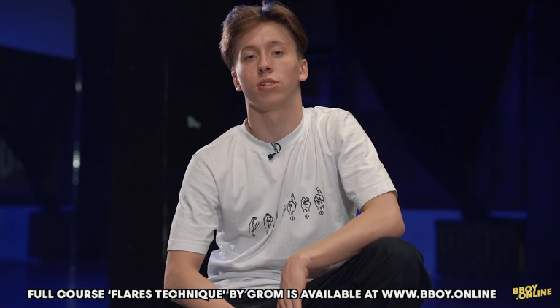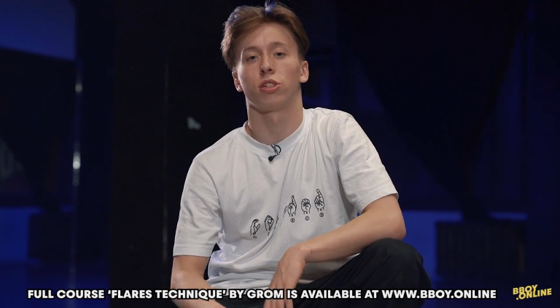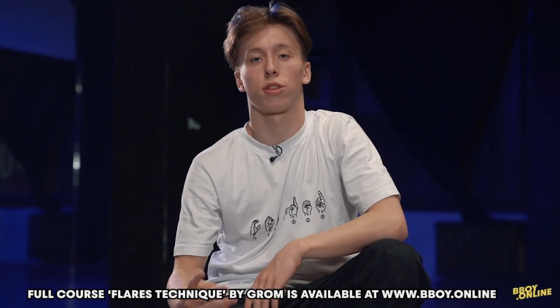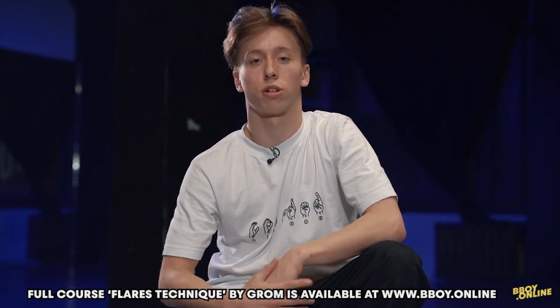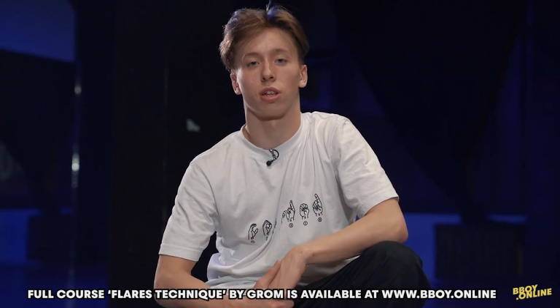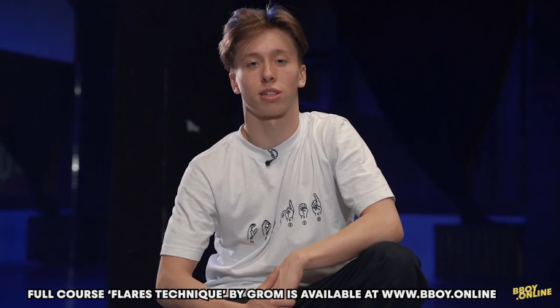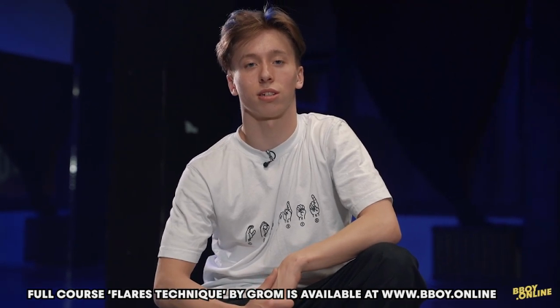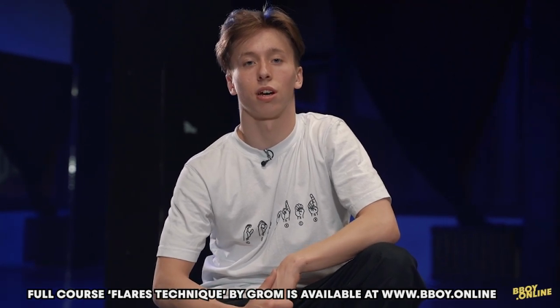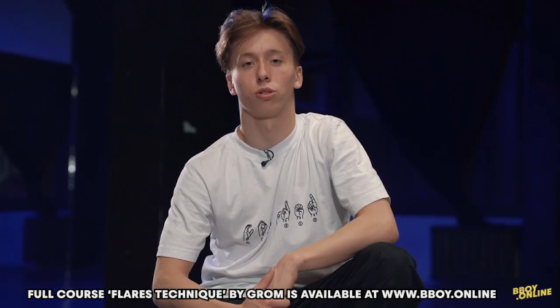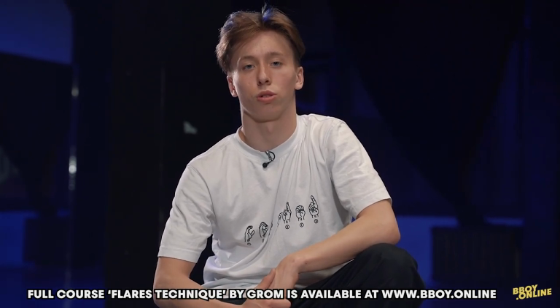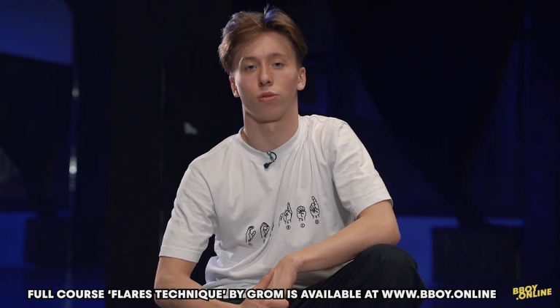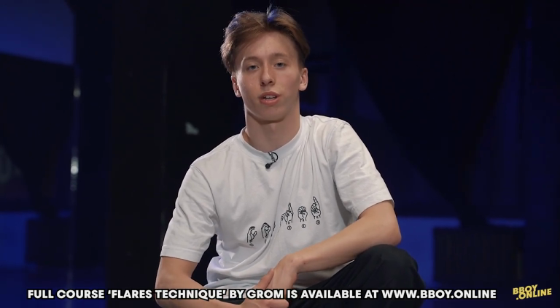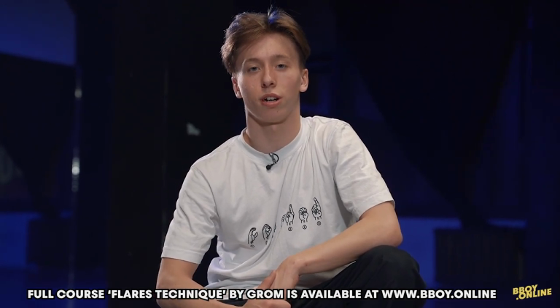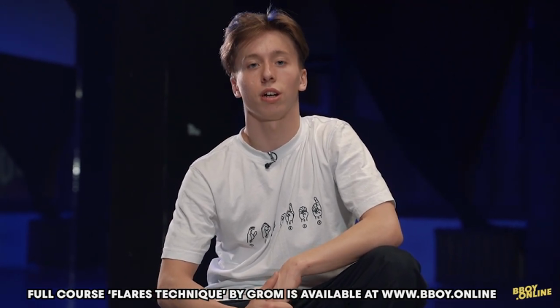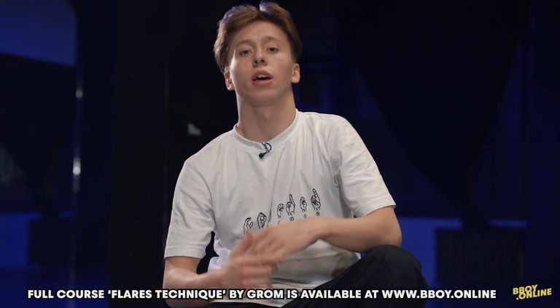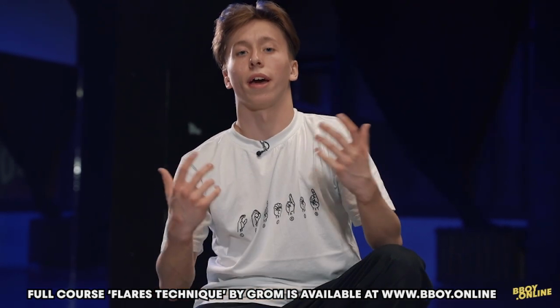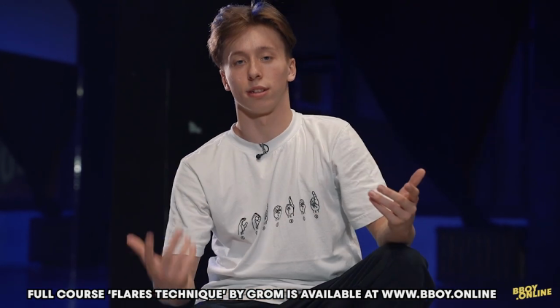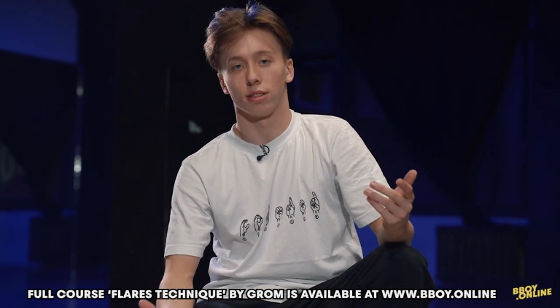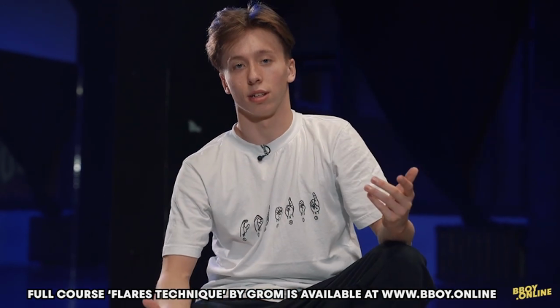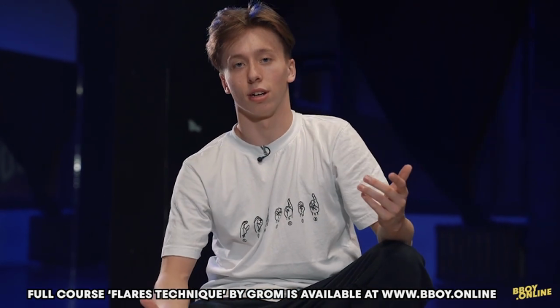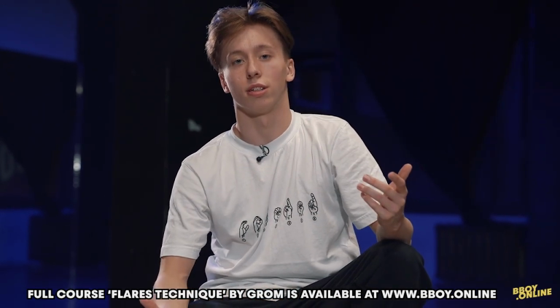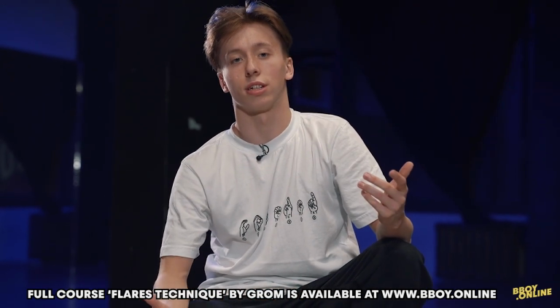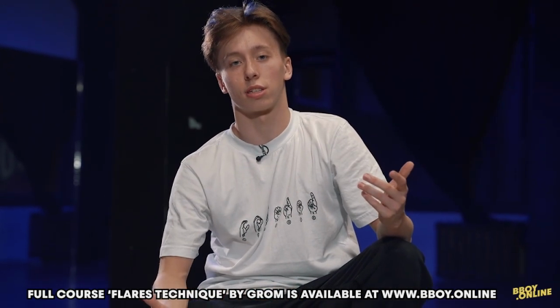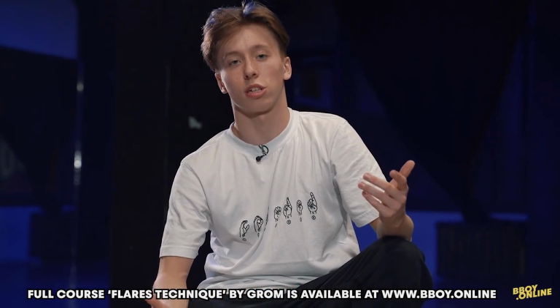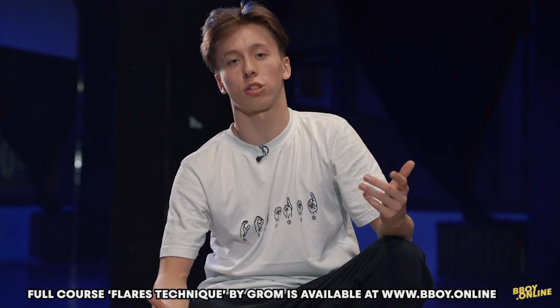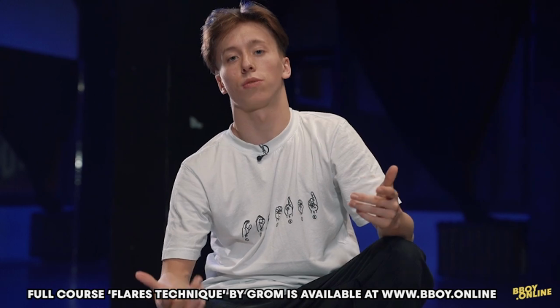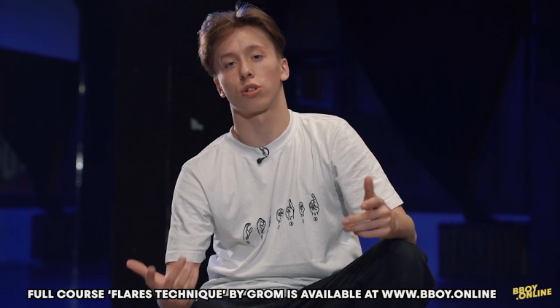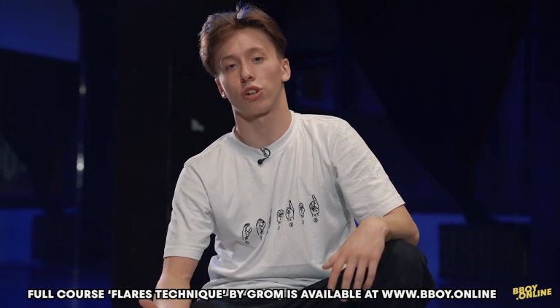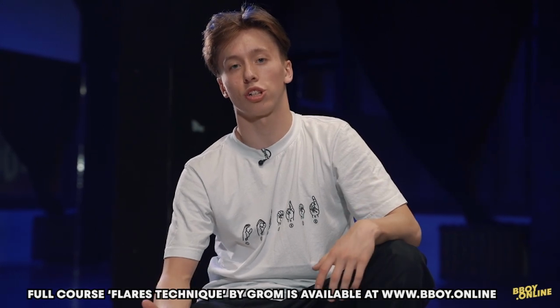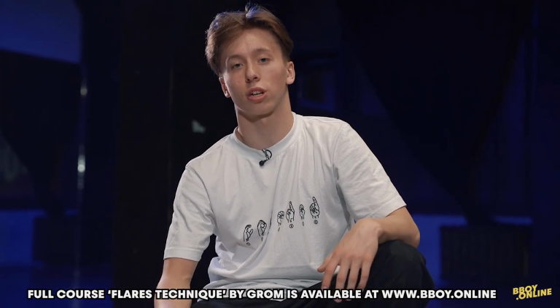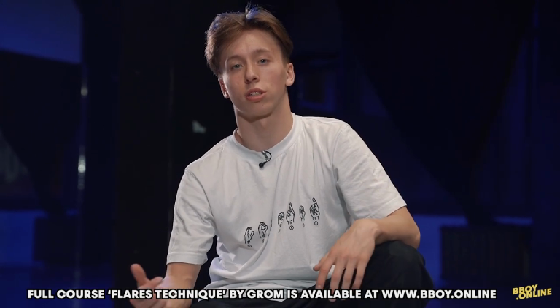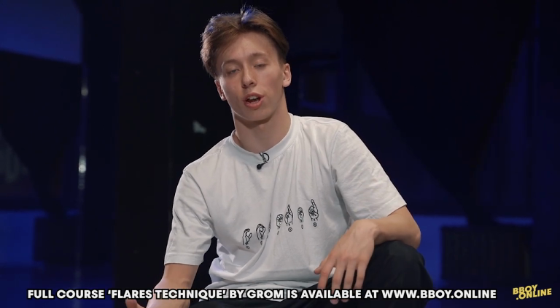This is the third lesson on how to learn flare and the exercises for stretching and strength.